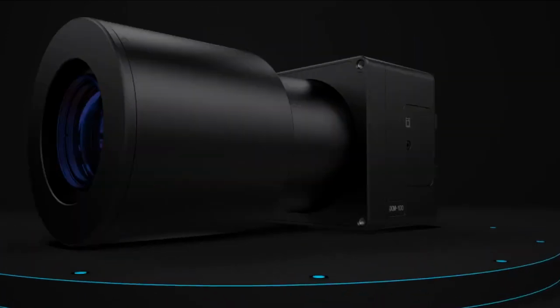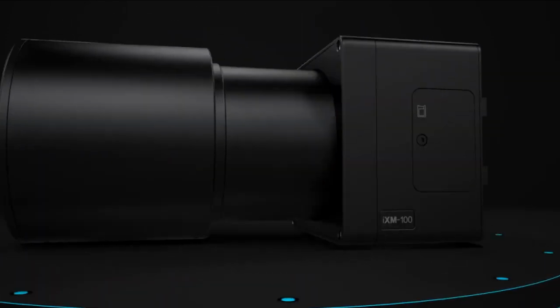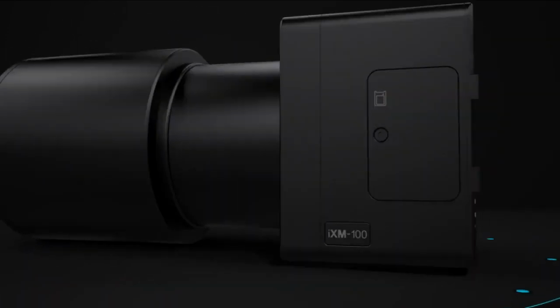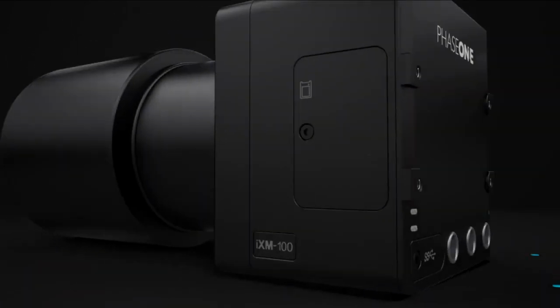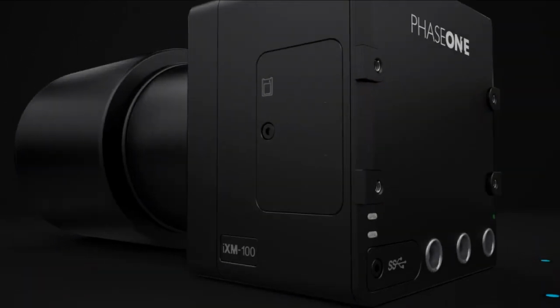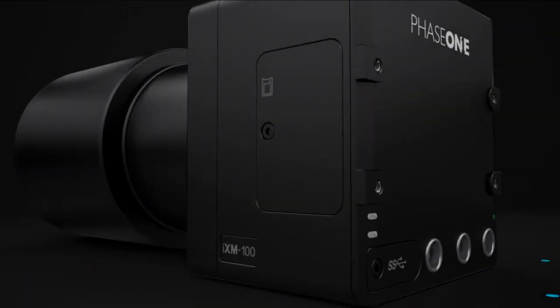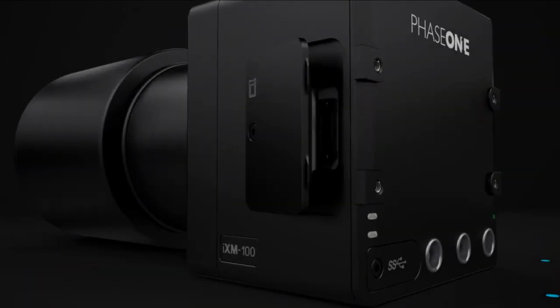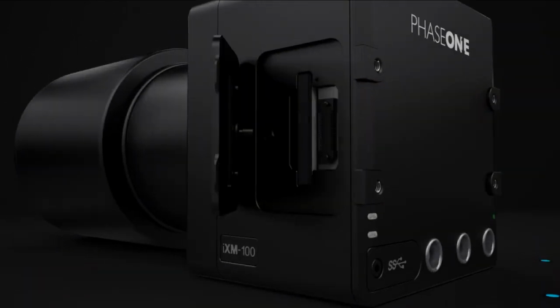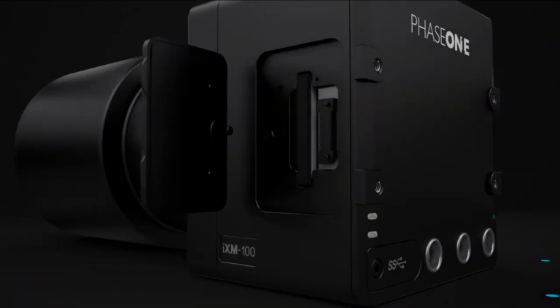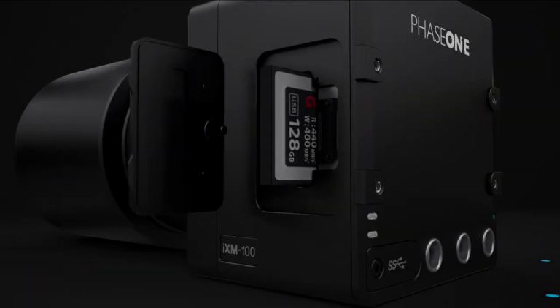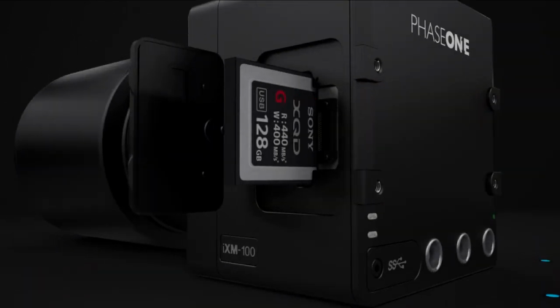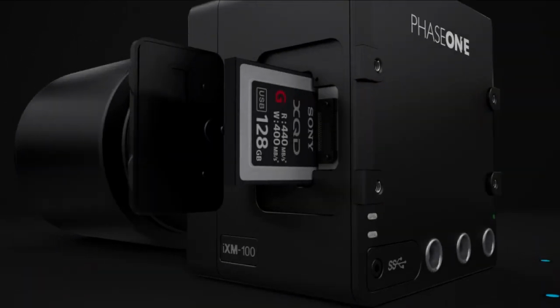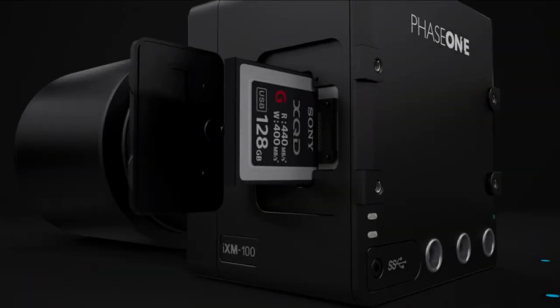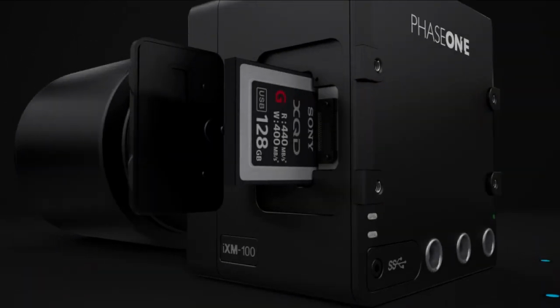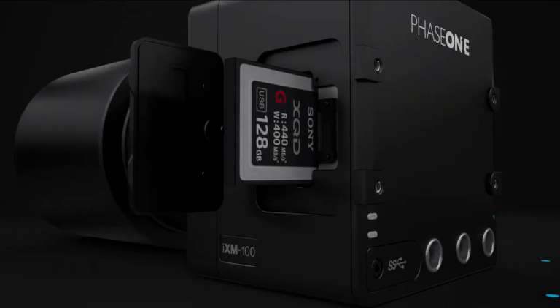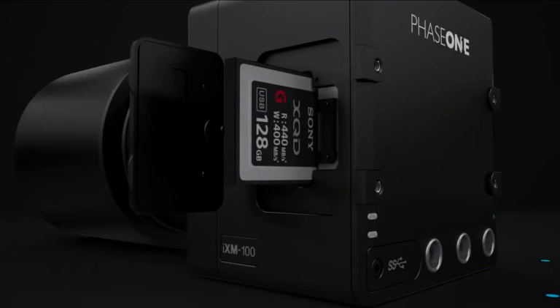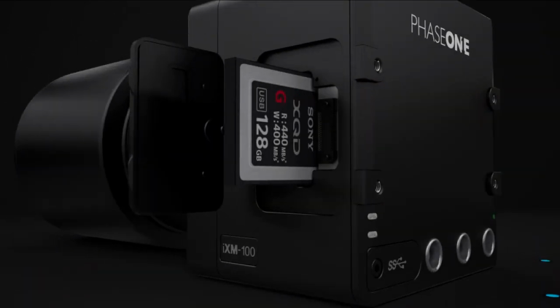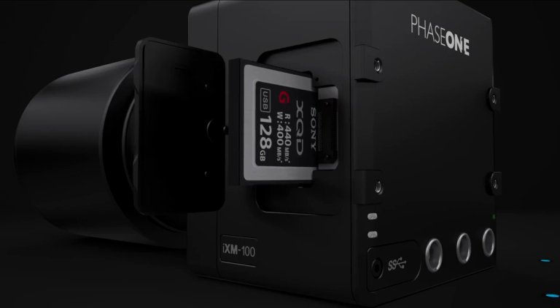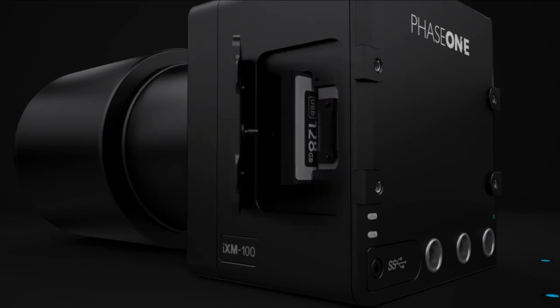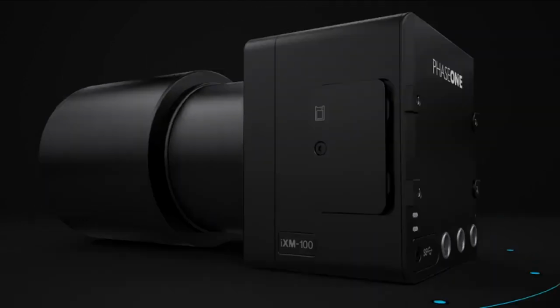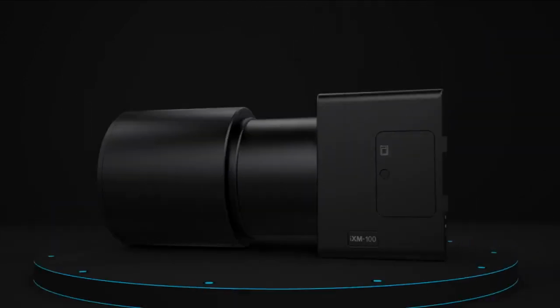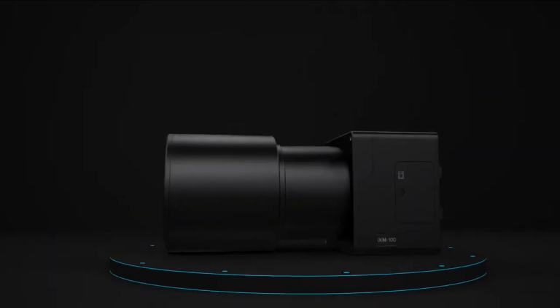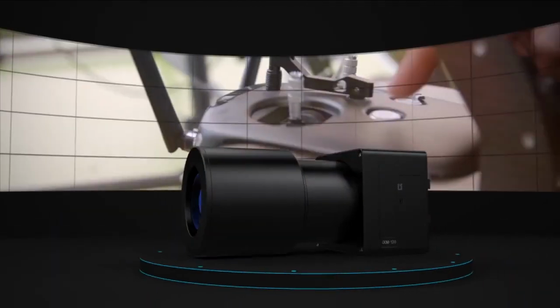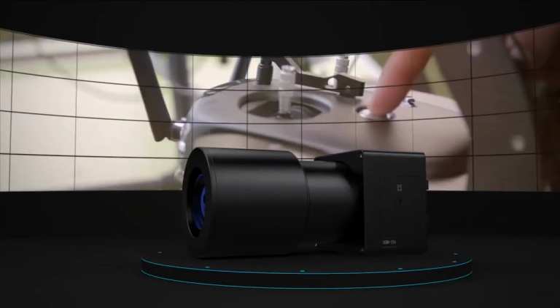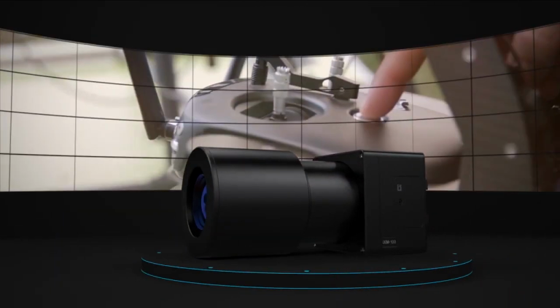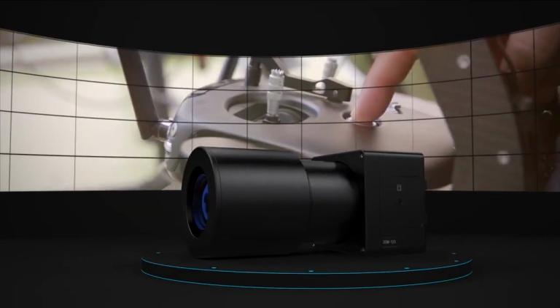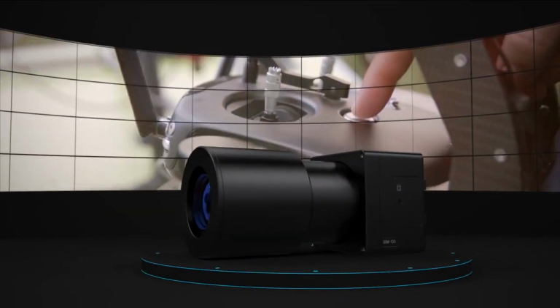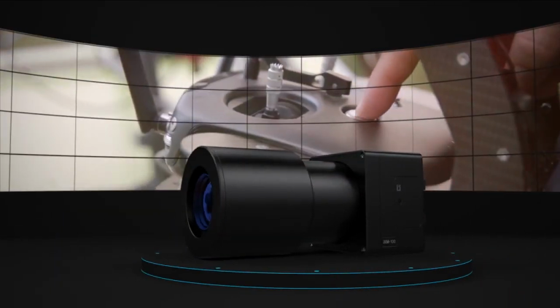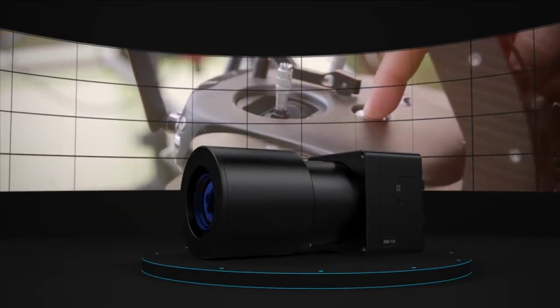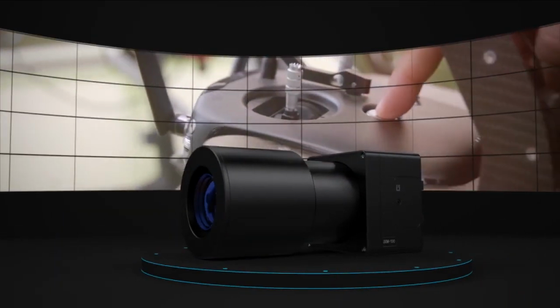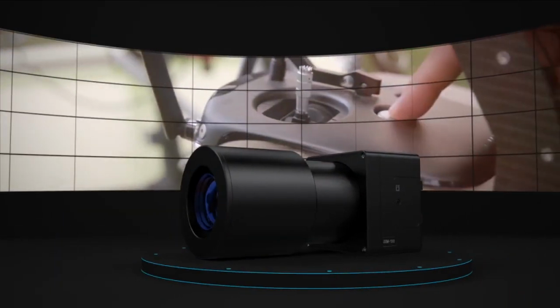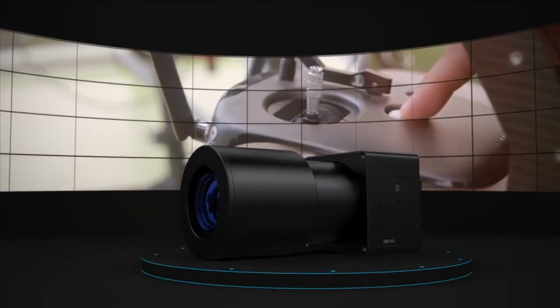The iXM supports super fast storage capabilities and is ready for complete control over a wireless link.